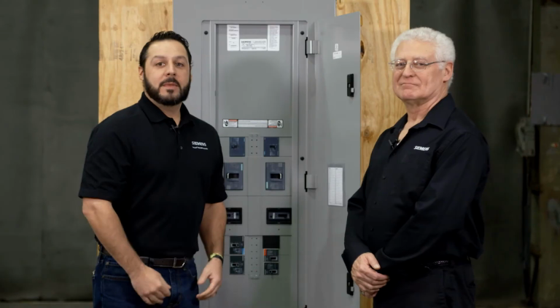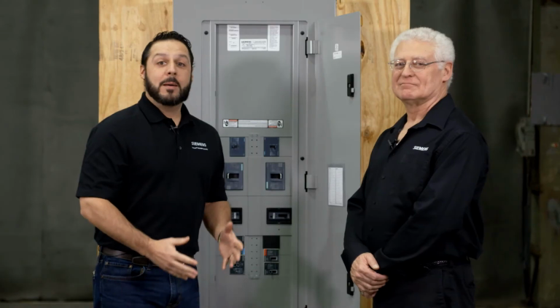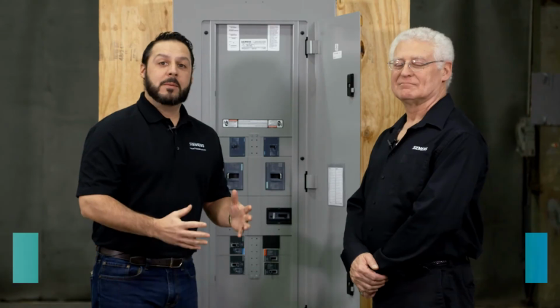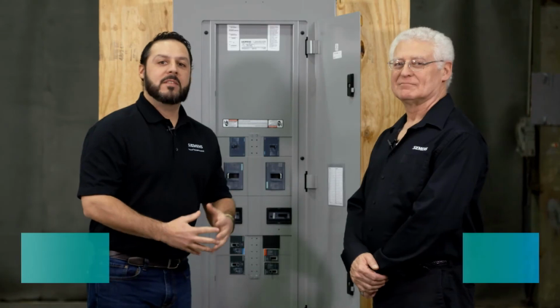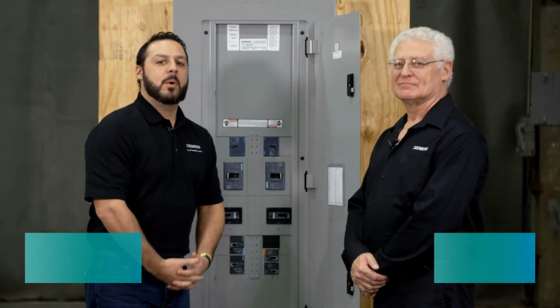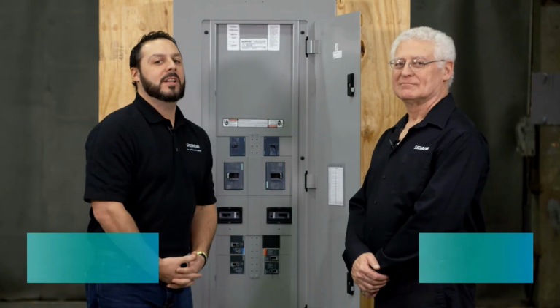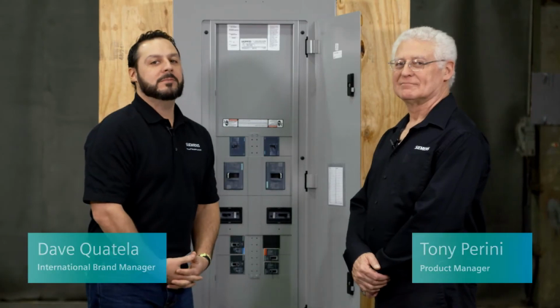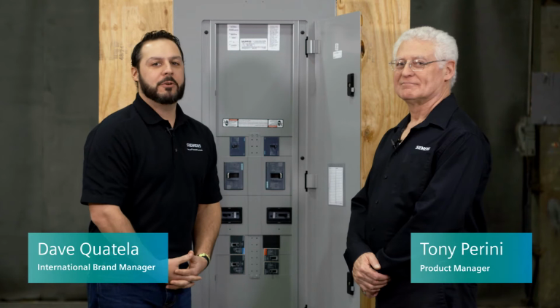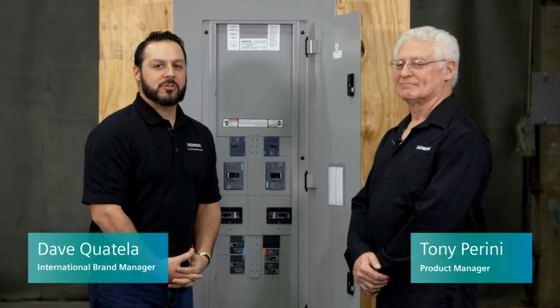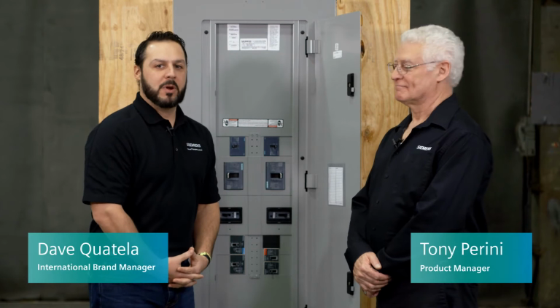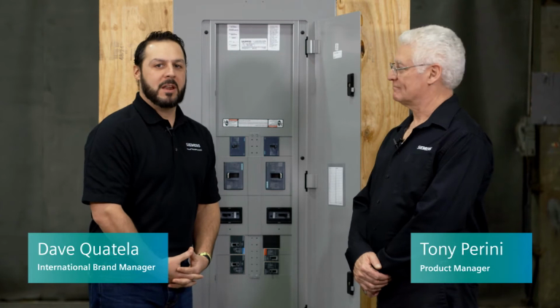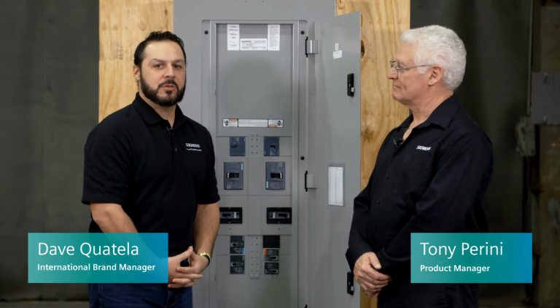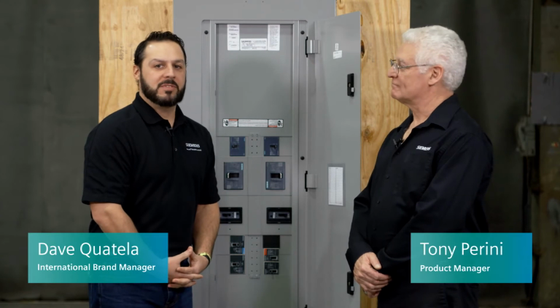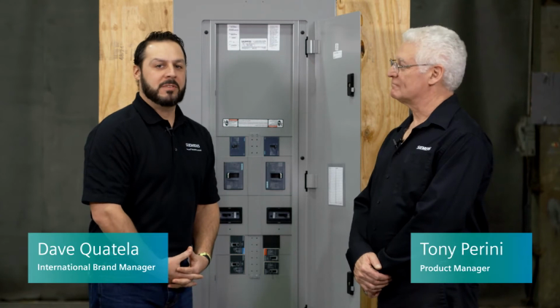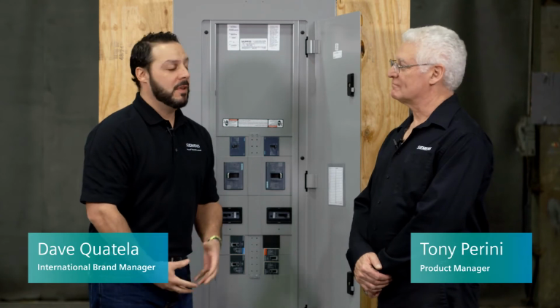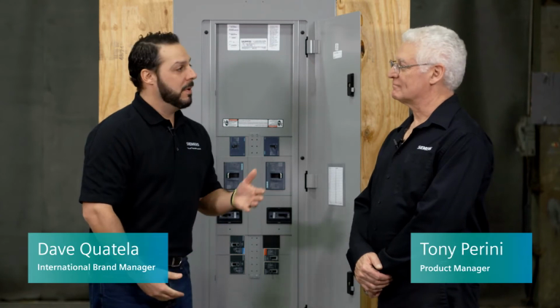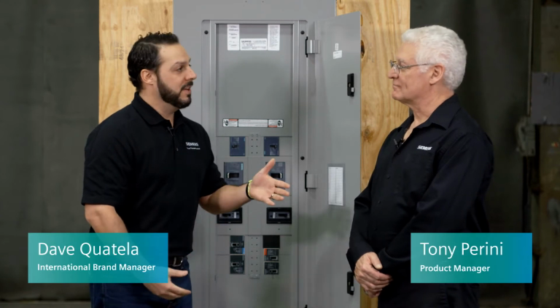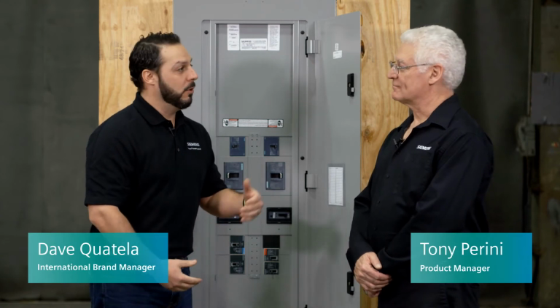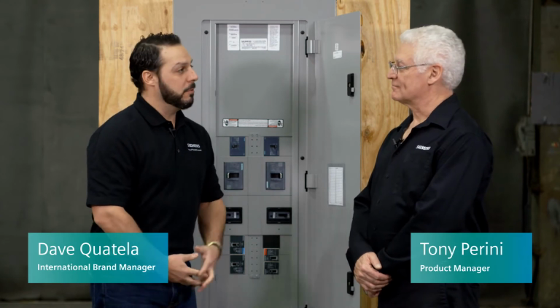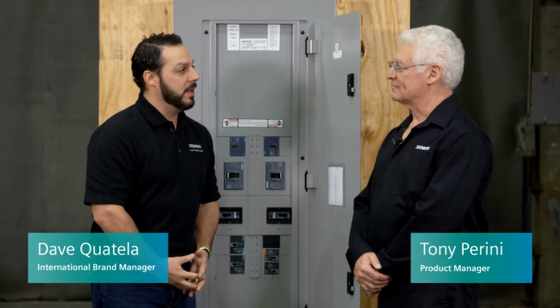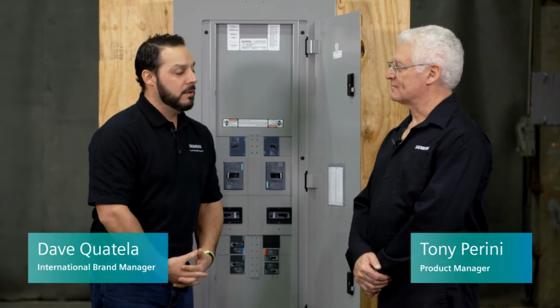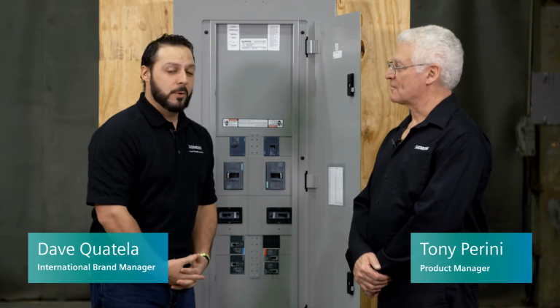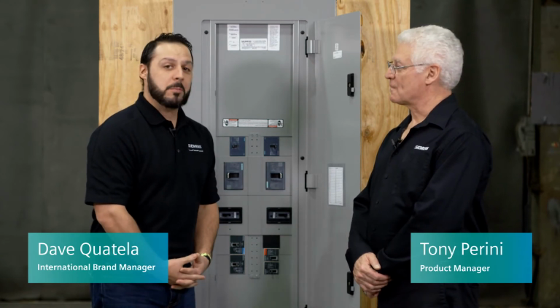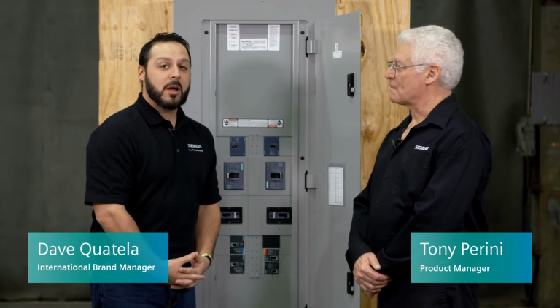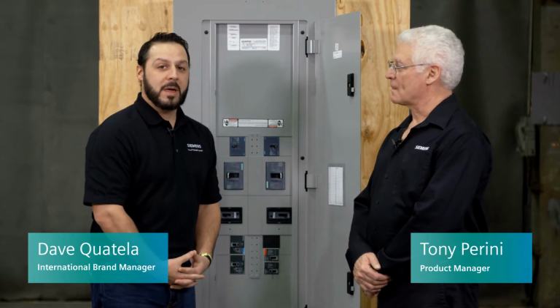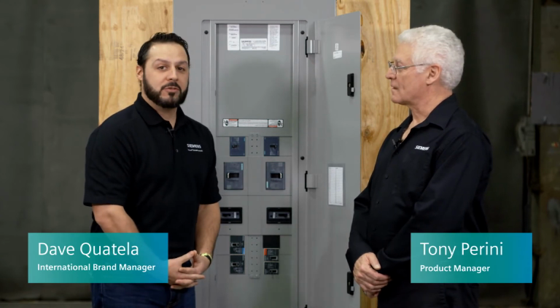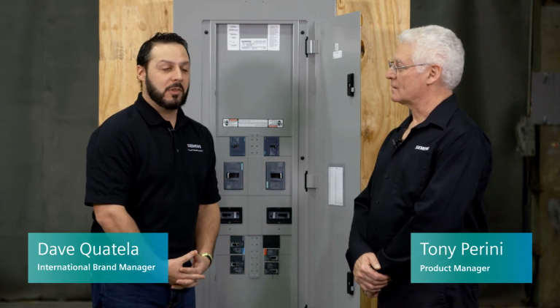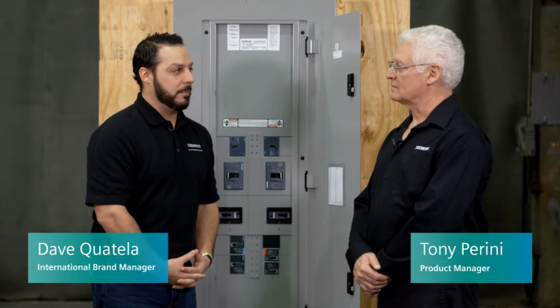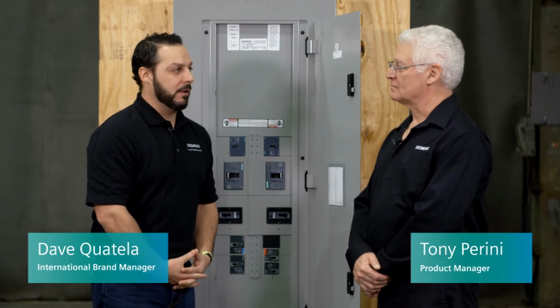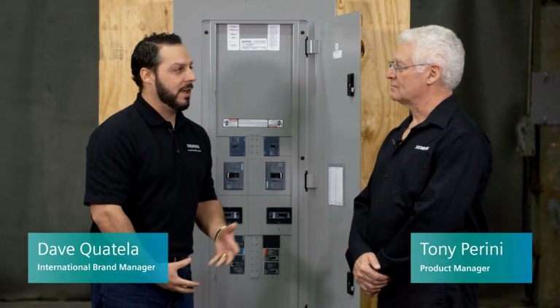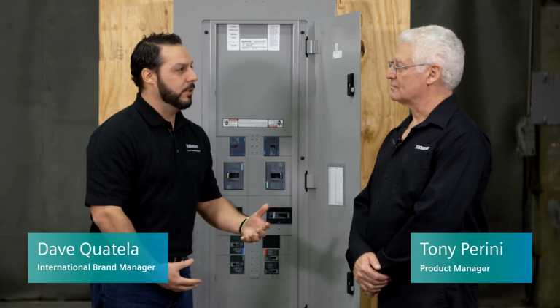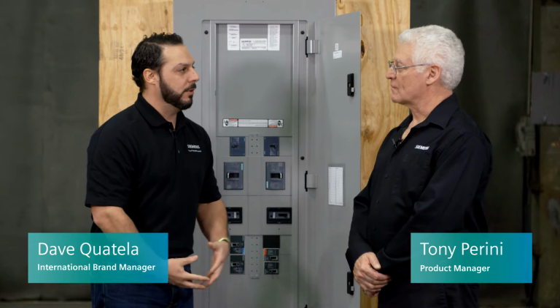Hi, my name is David Quatella, International Brand Manager with Siemens. I'm here today with Tony Perini, who is our Product Manager for Lighting Panels. How are you doing, Tony?